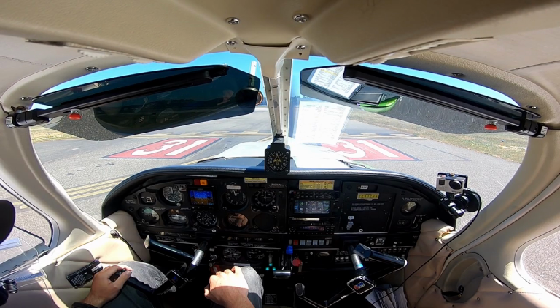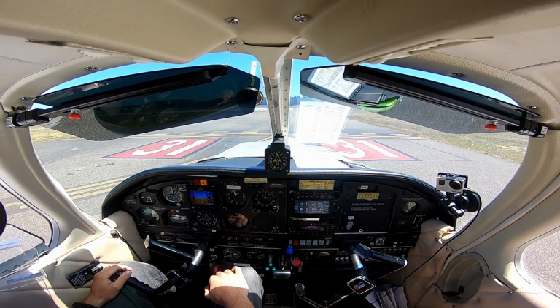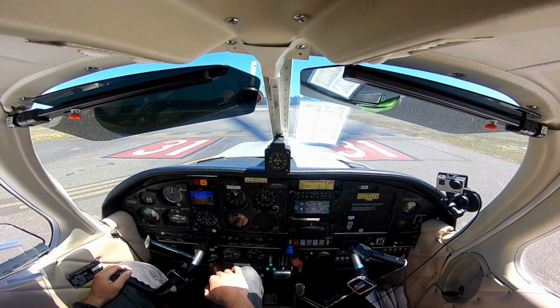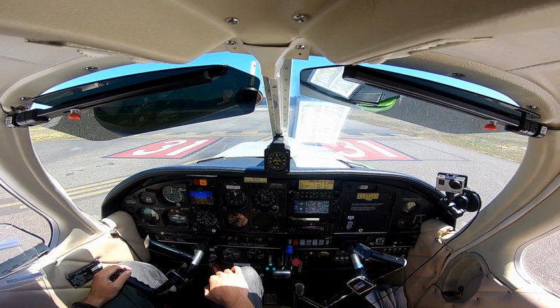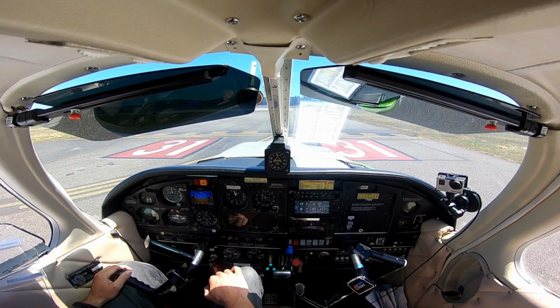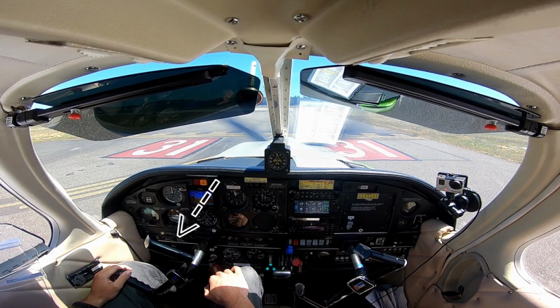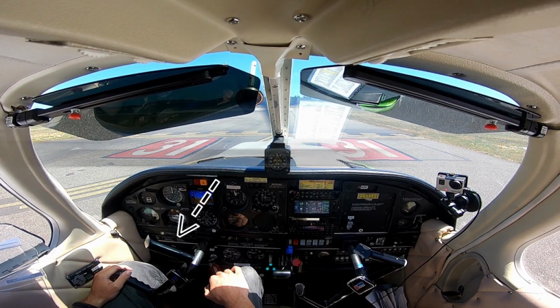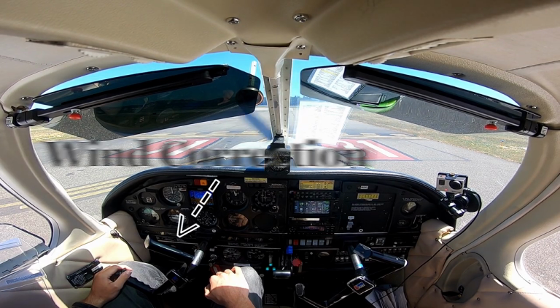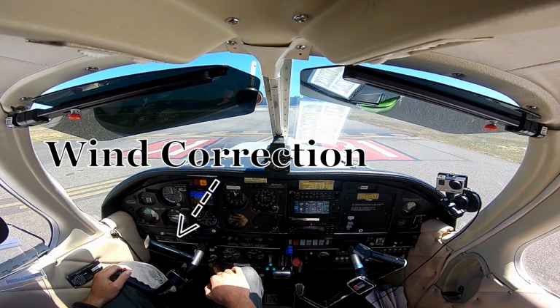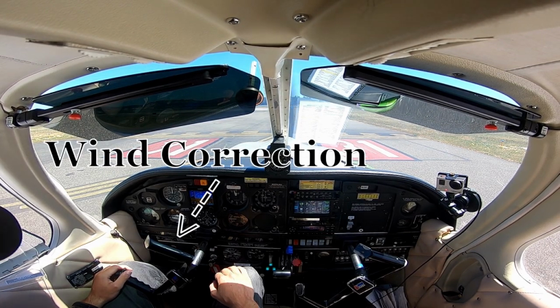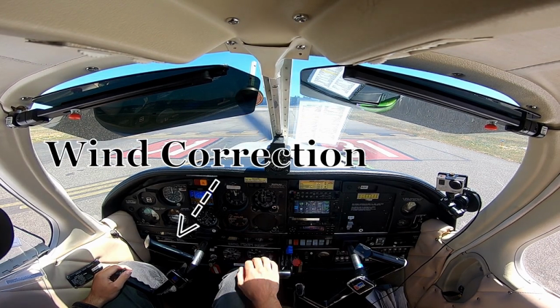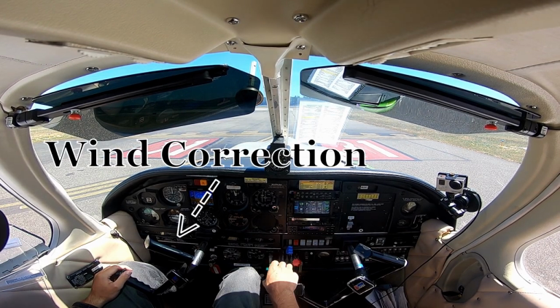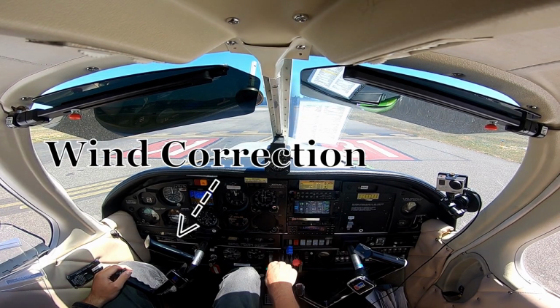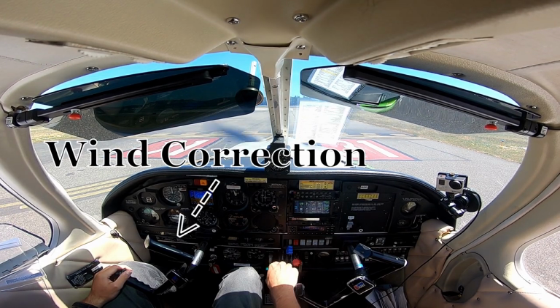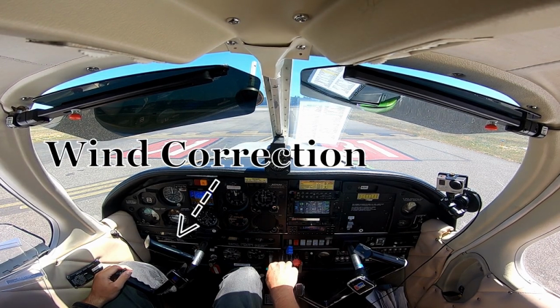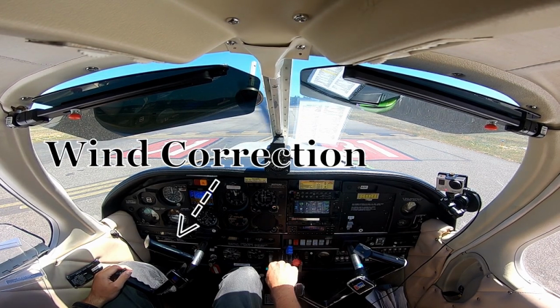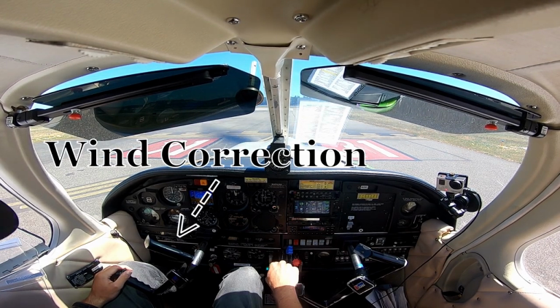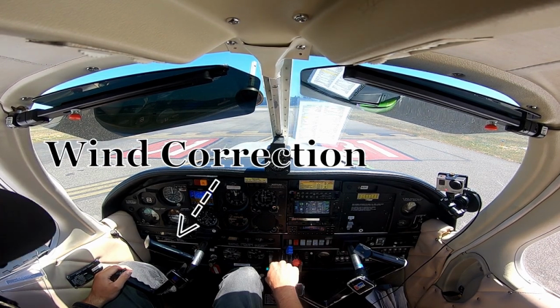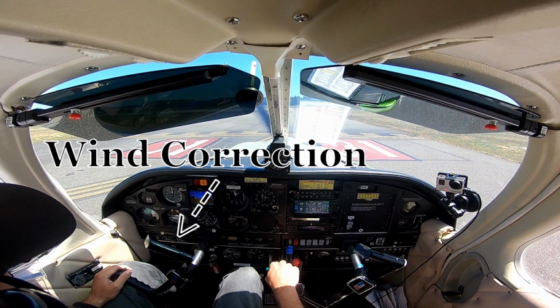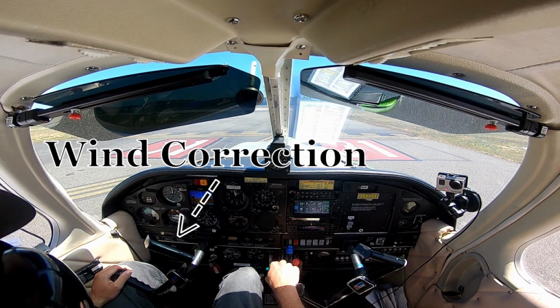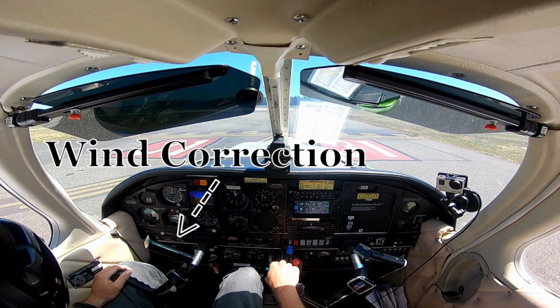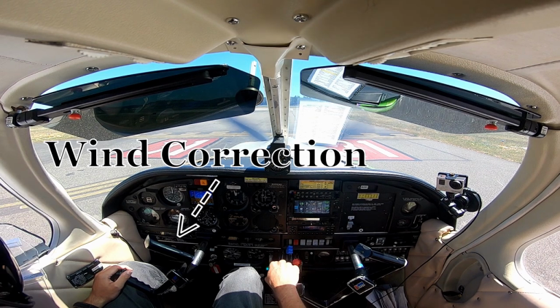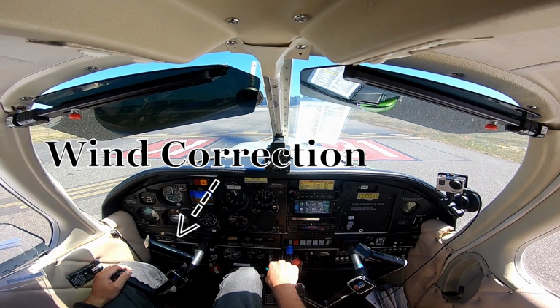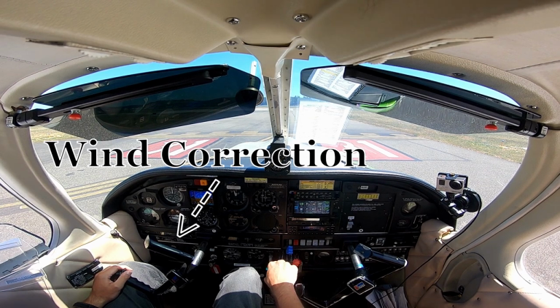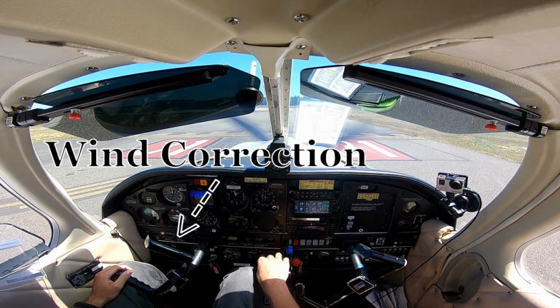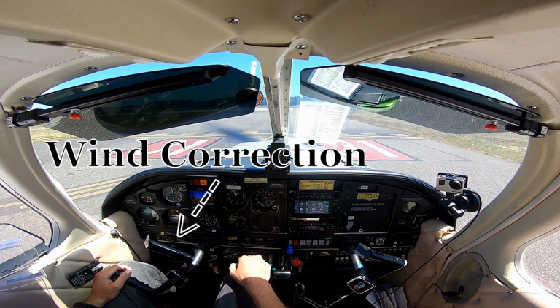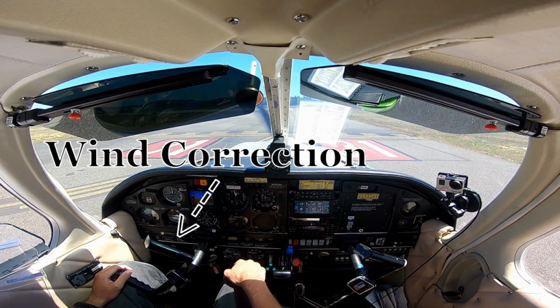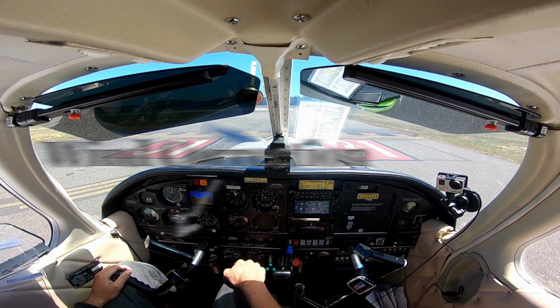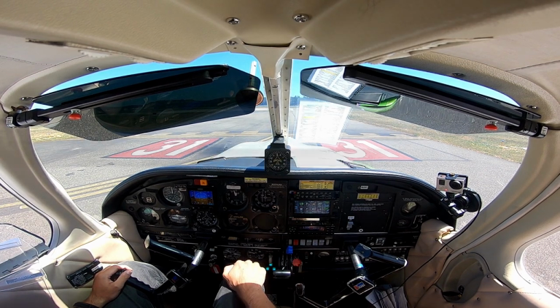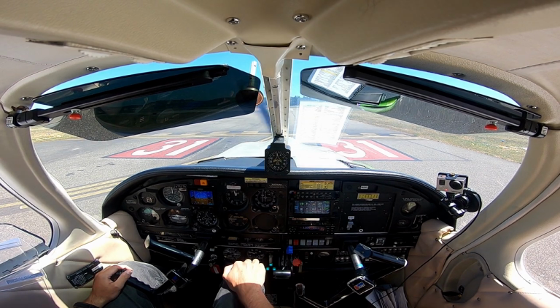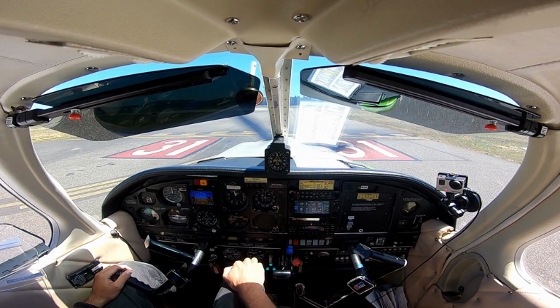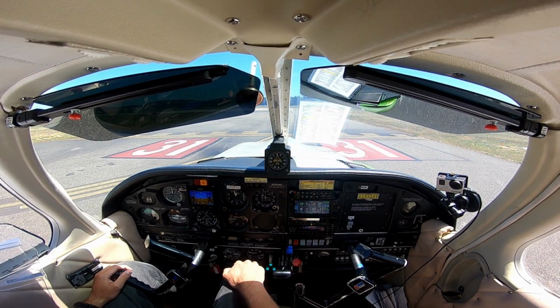North Bend Tower, Arrow 75278, holding short Bravo 1, runway 31, ready for right downwind departure.